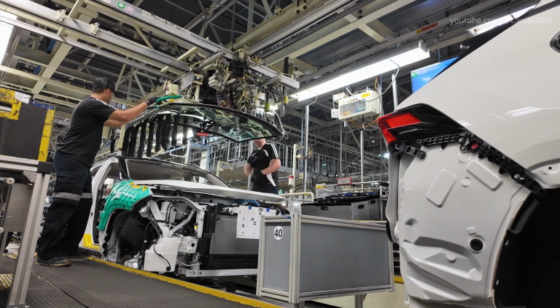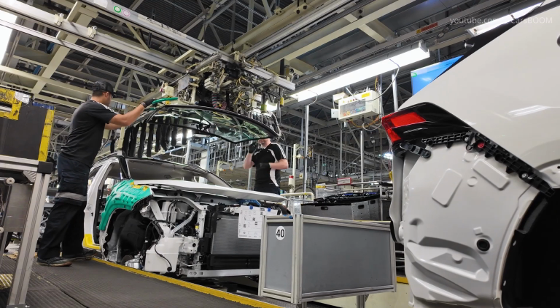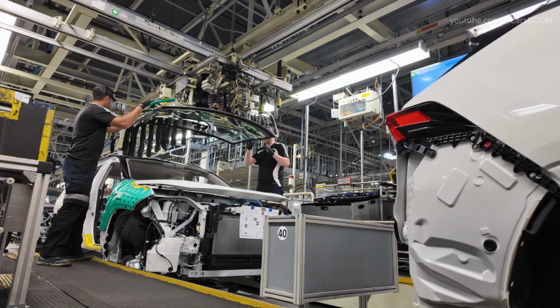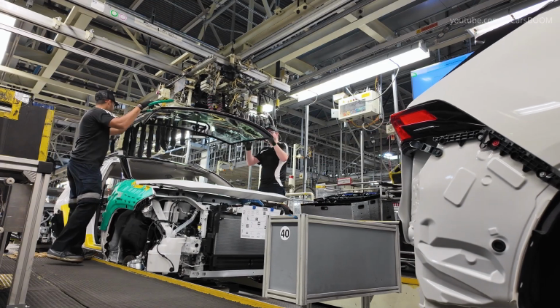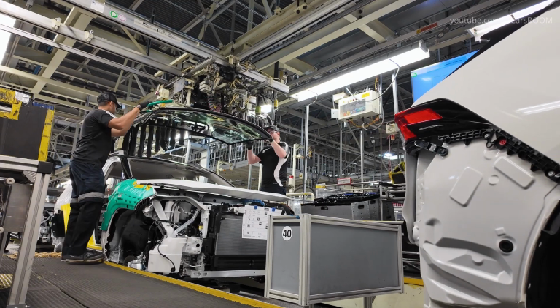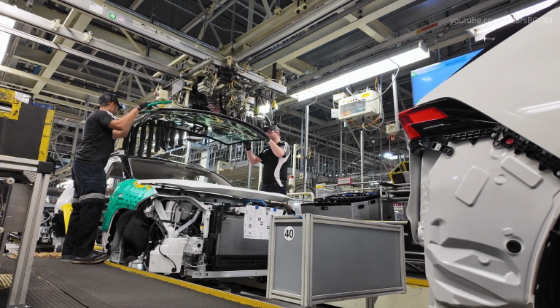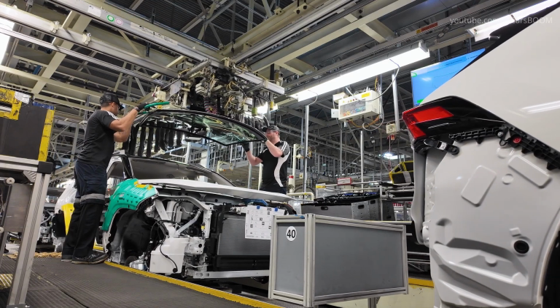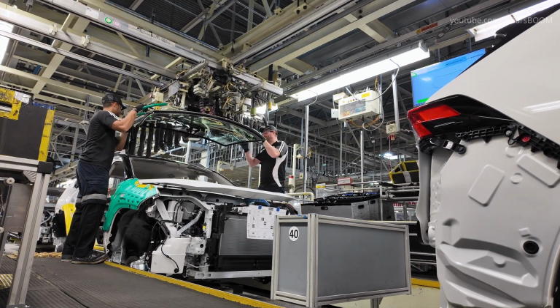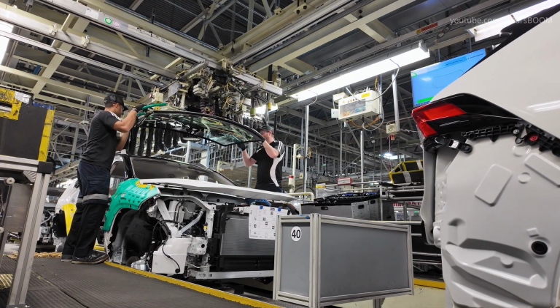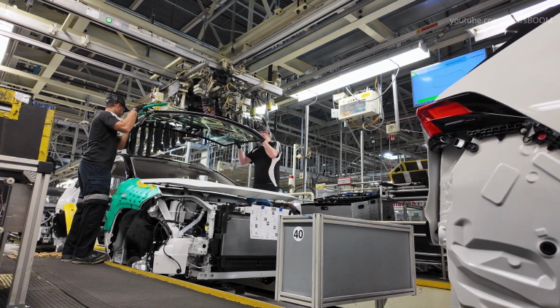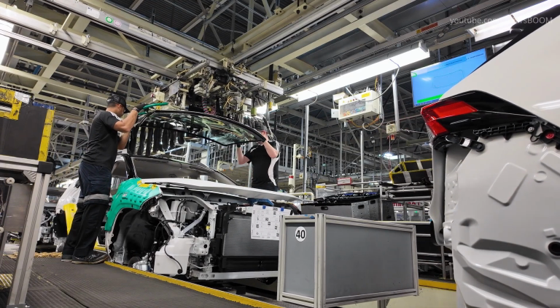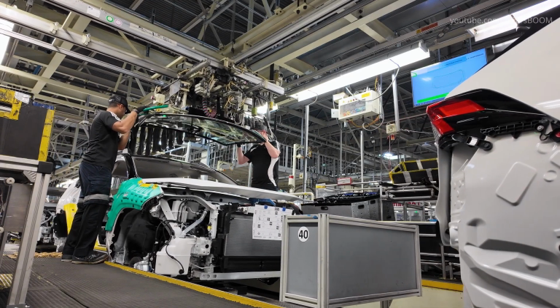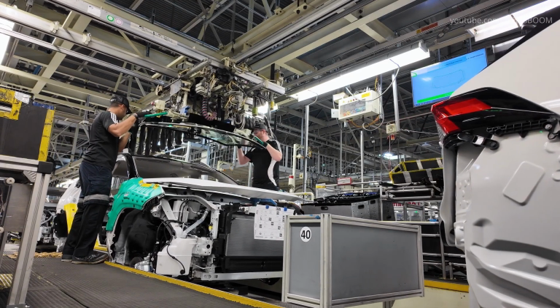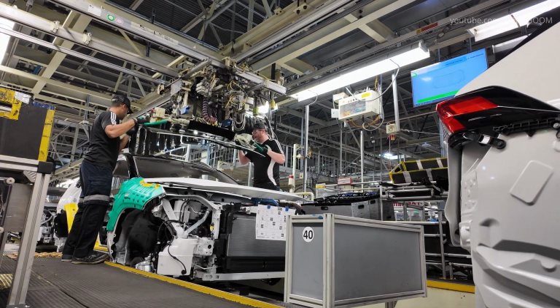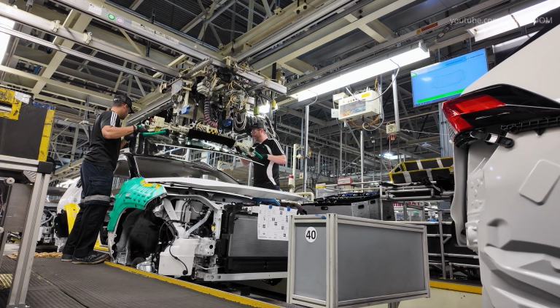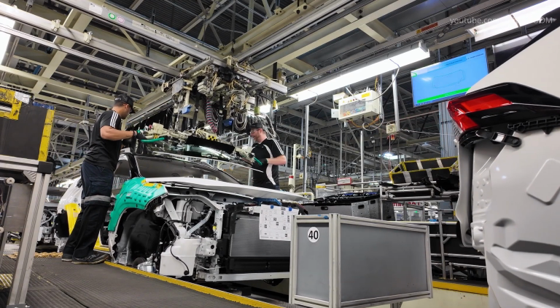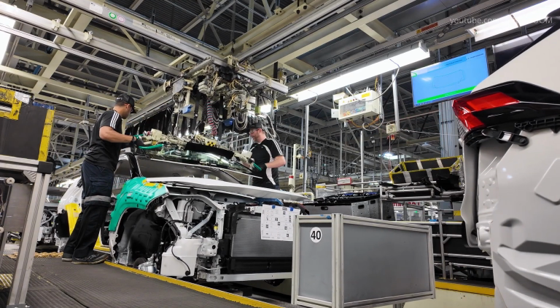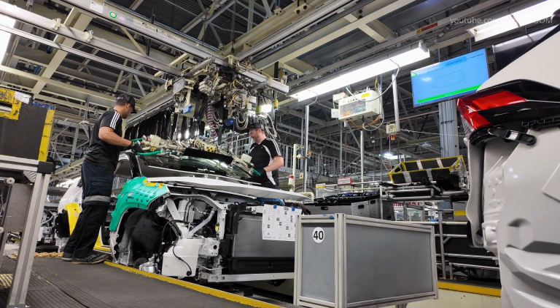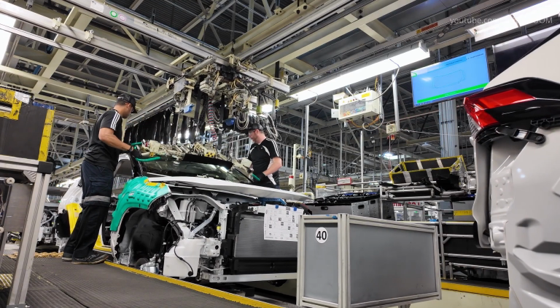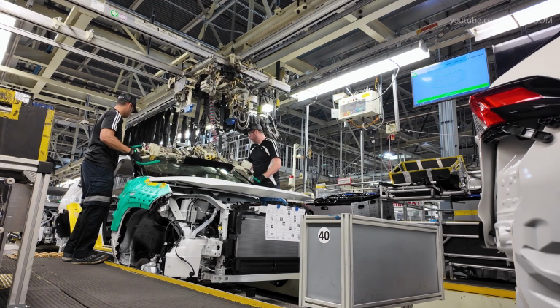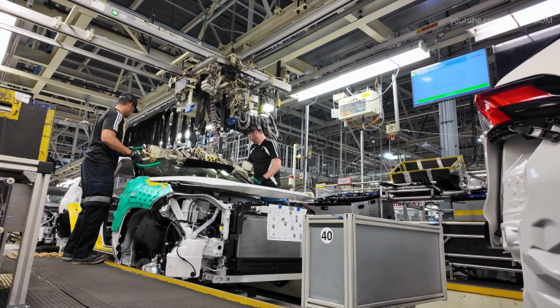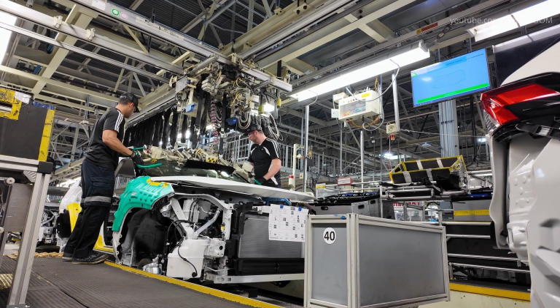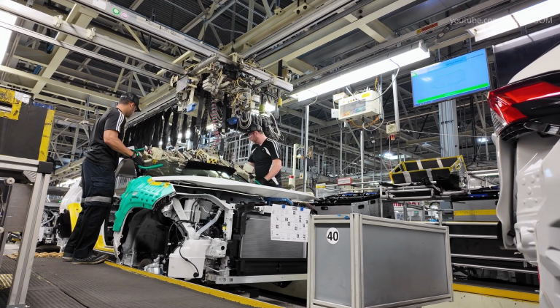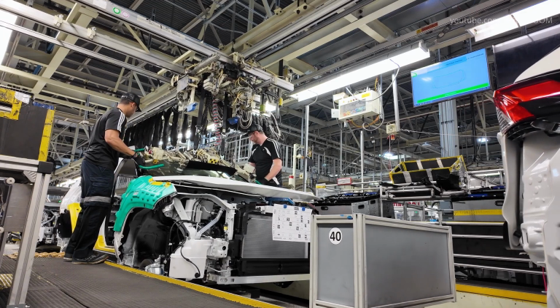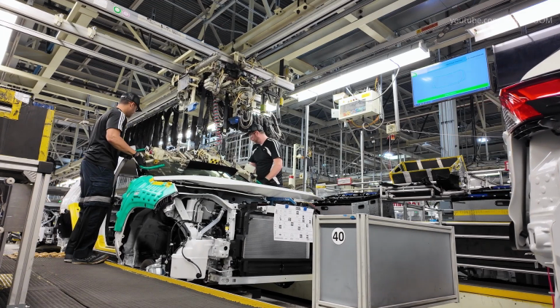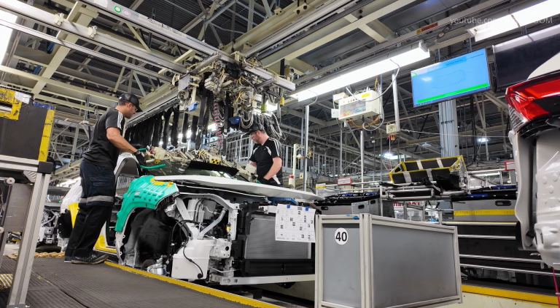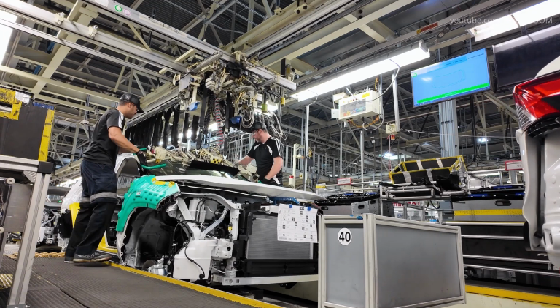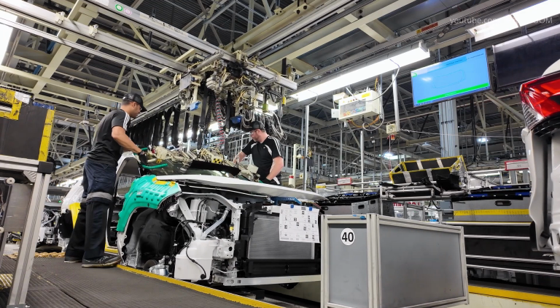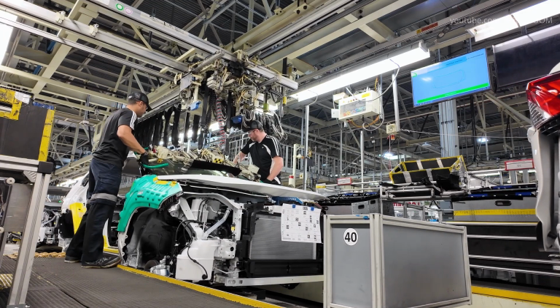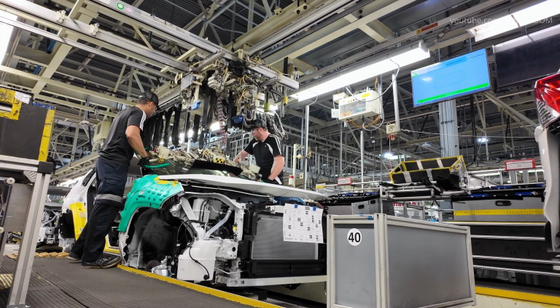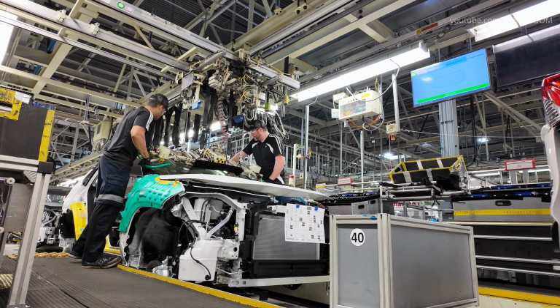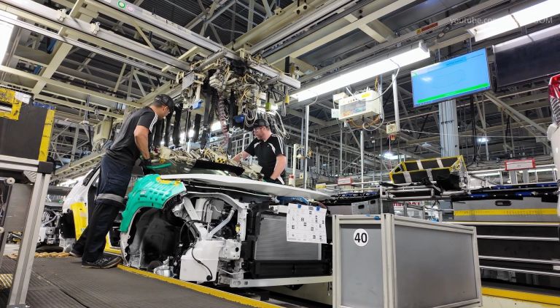Ergonomics and worker safety are also prioritized, with regular assessments and improvements to prevent workplace injuries.